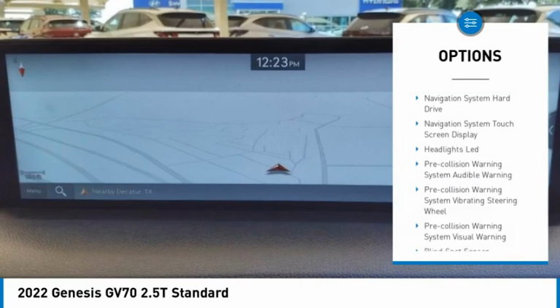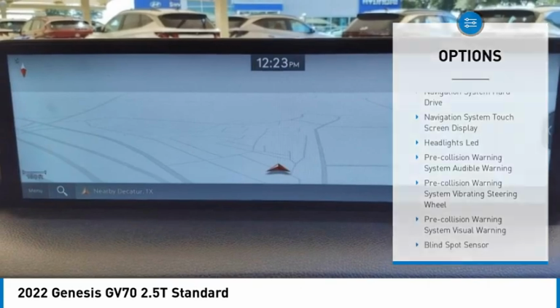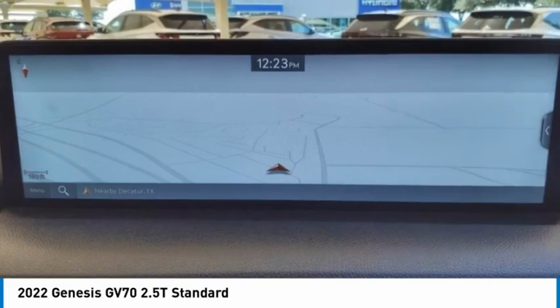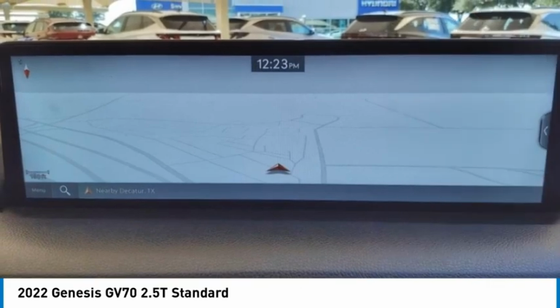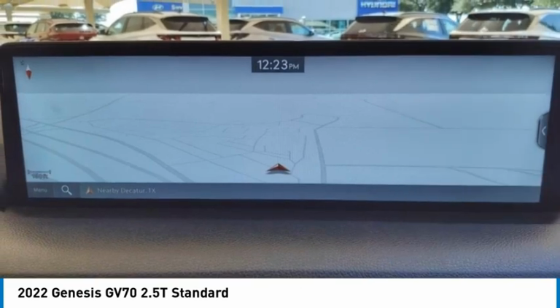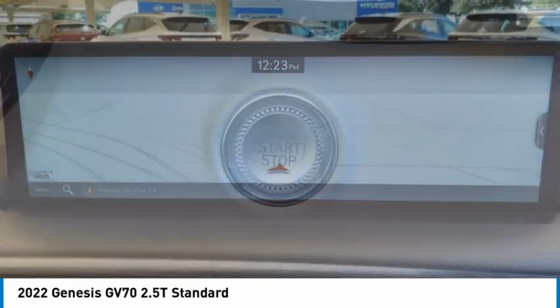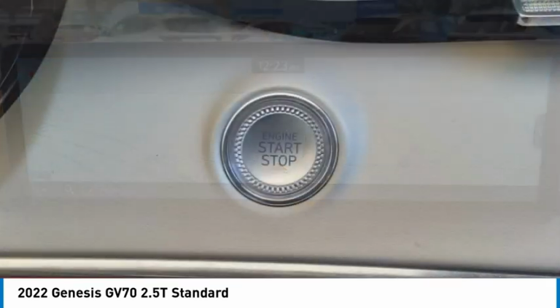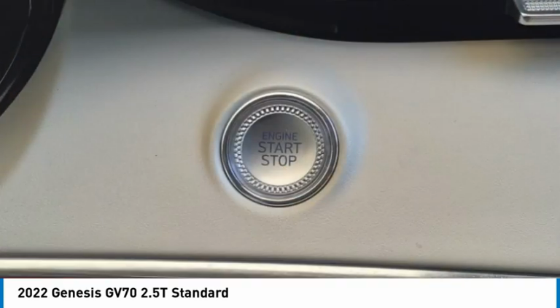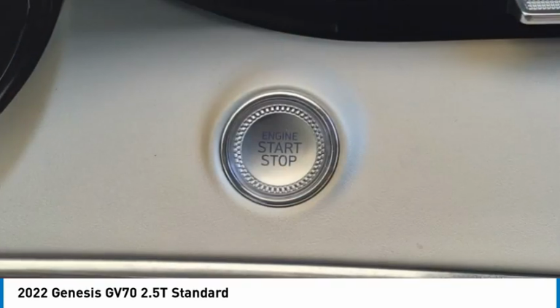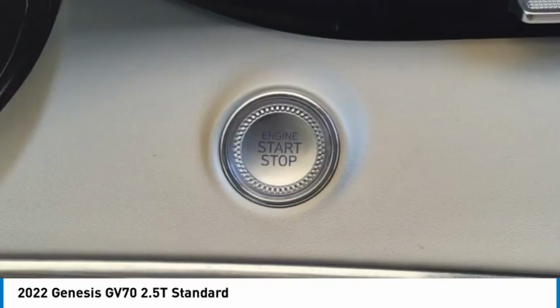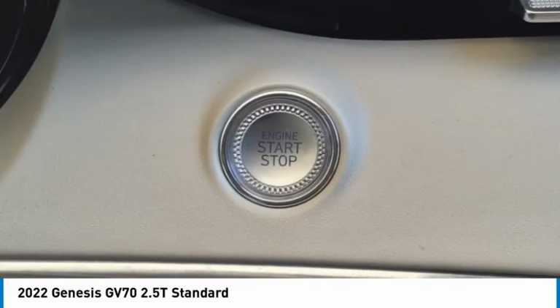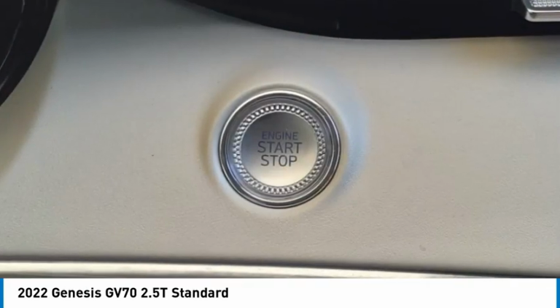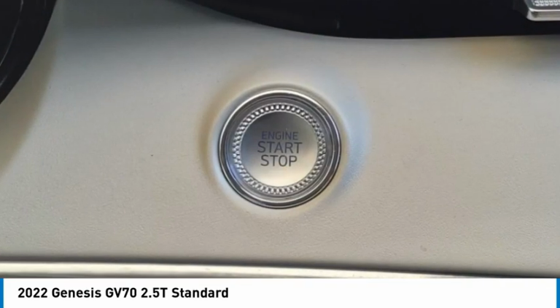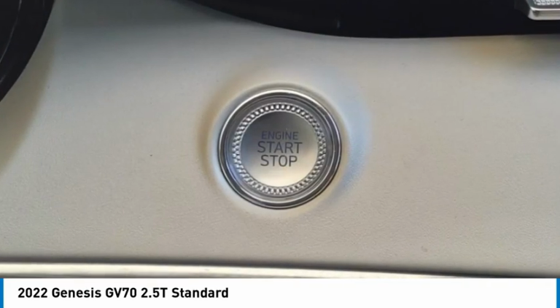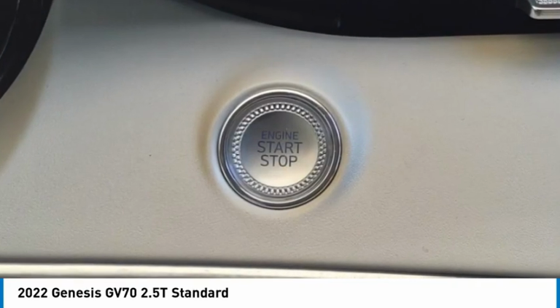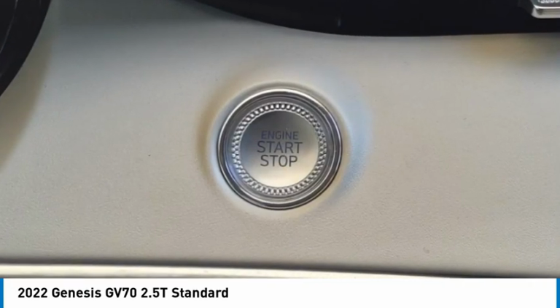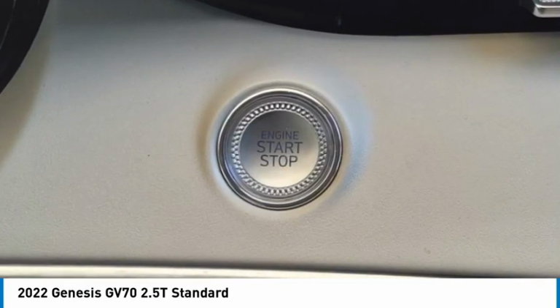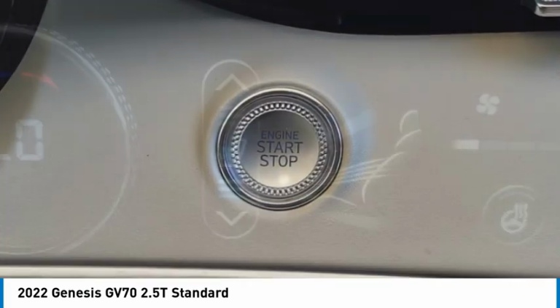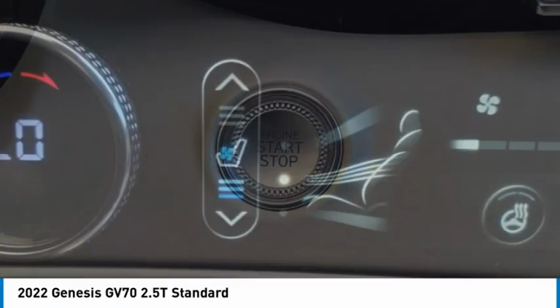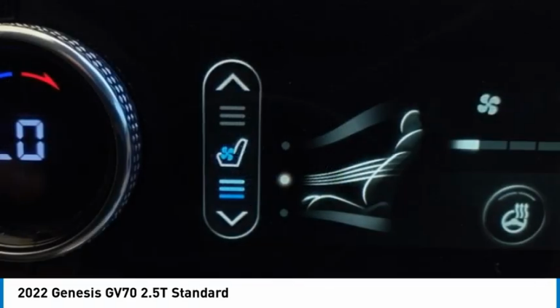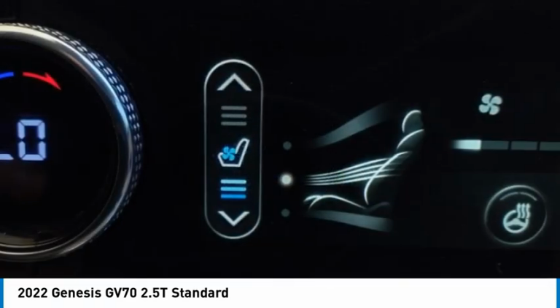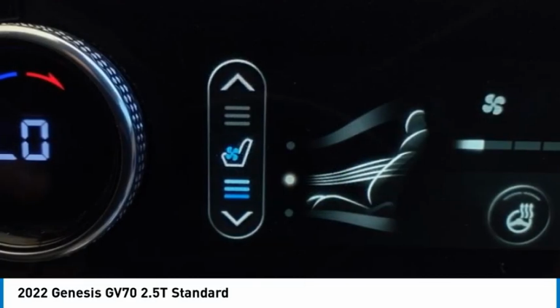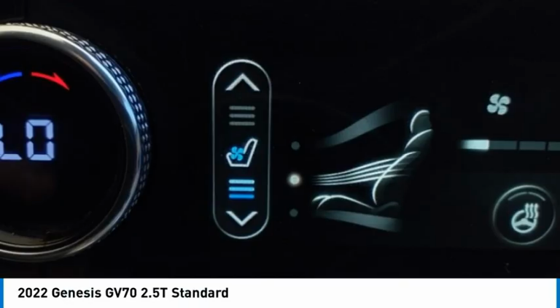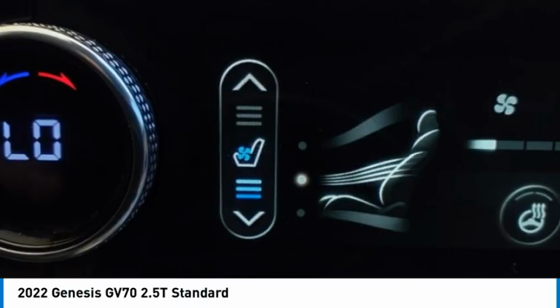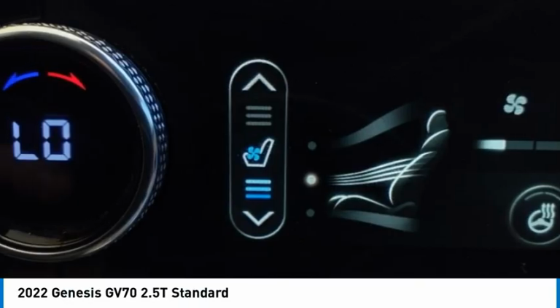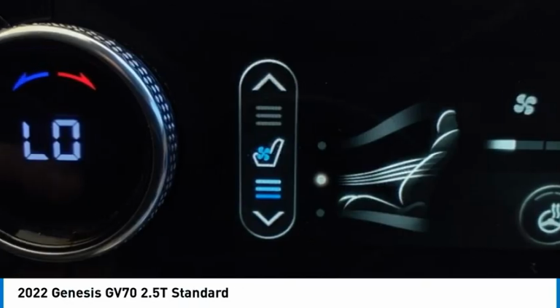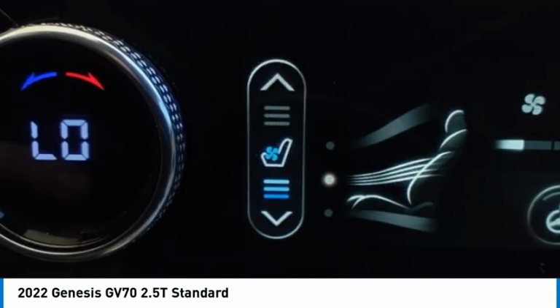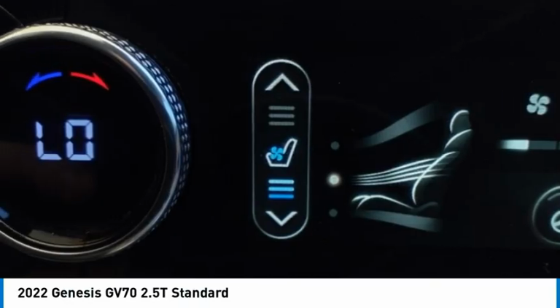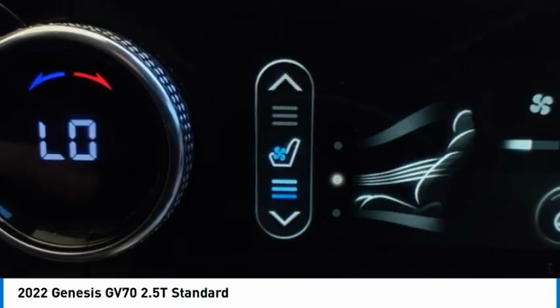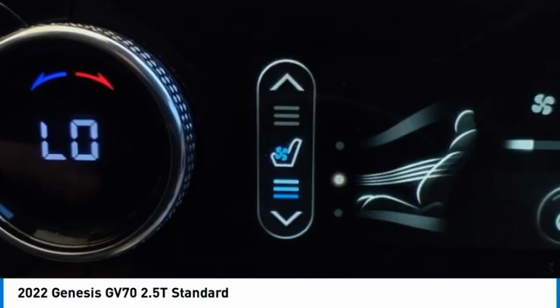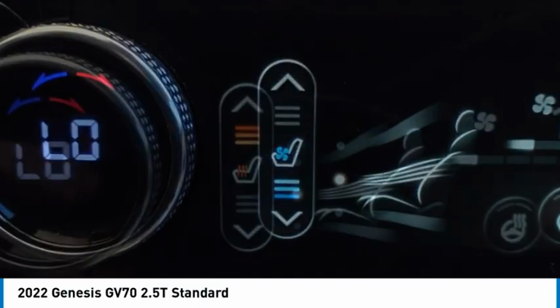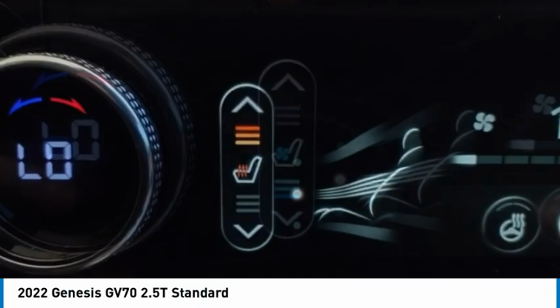Power brakes, braking assist, traction control, voice activated navigation system, and driver attention alert system.